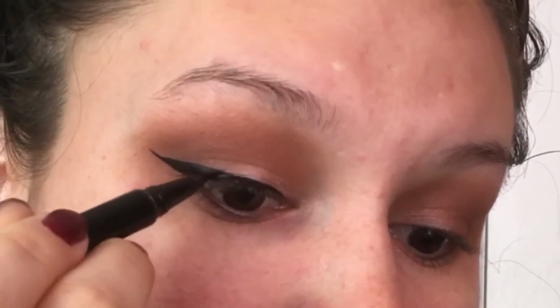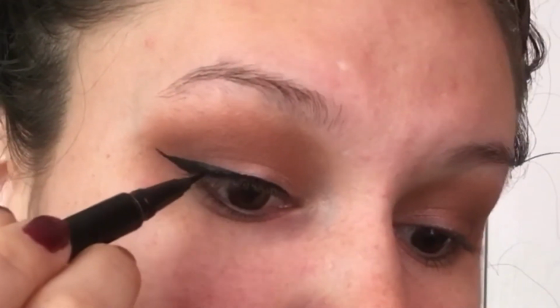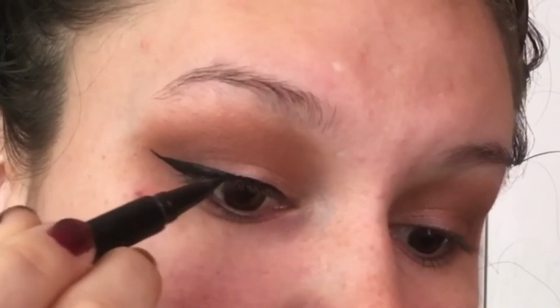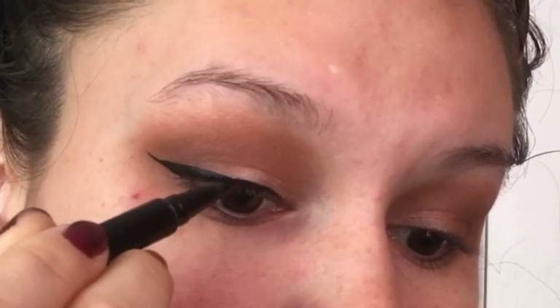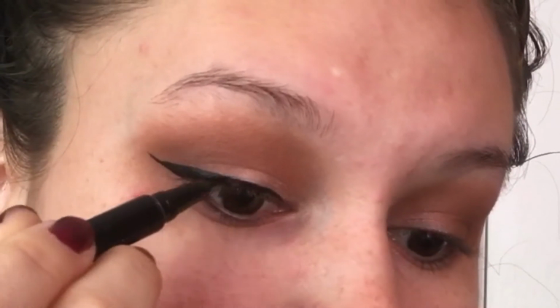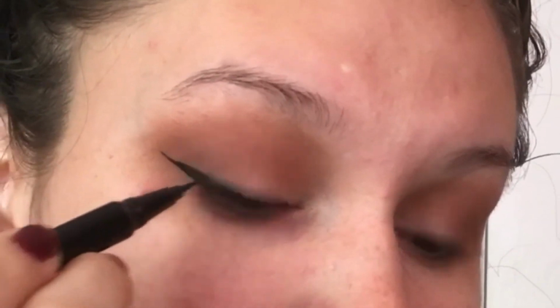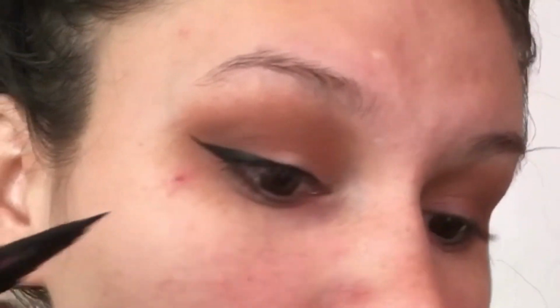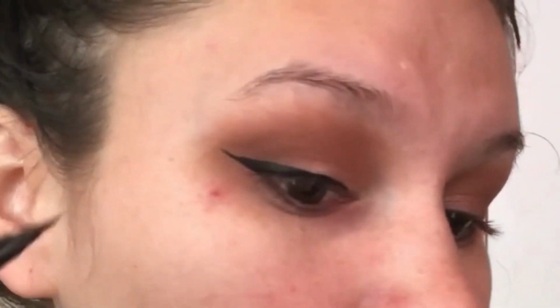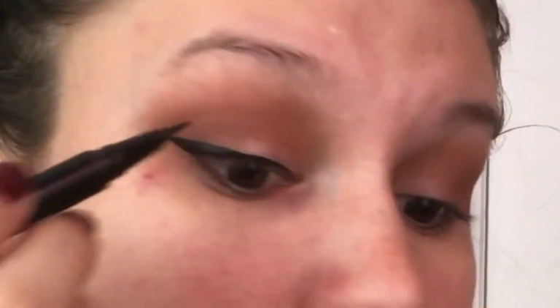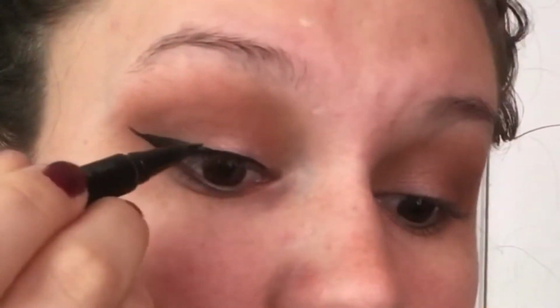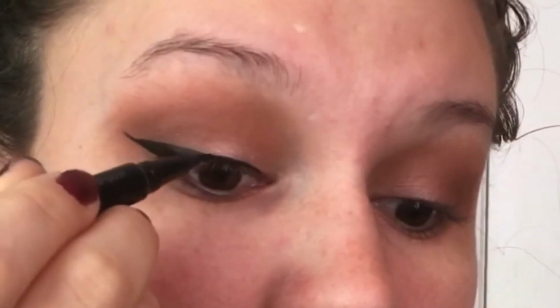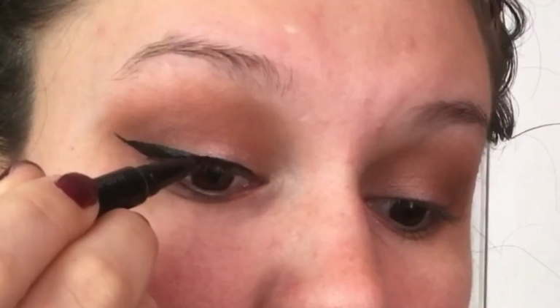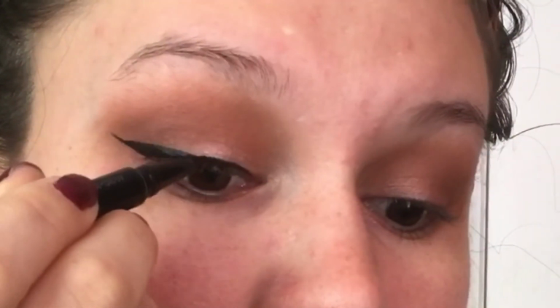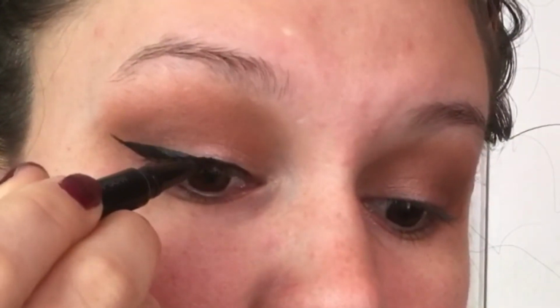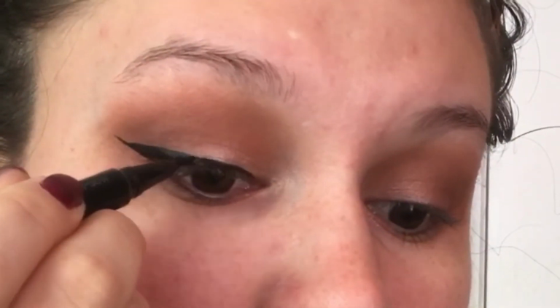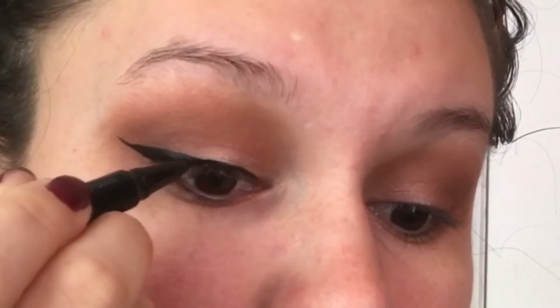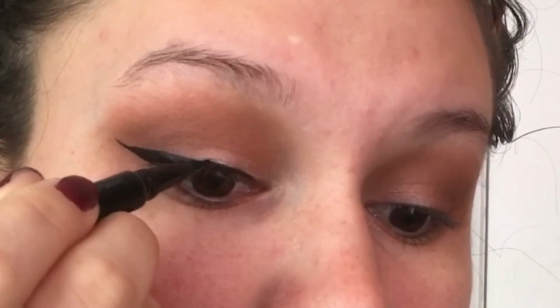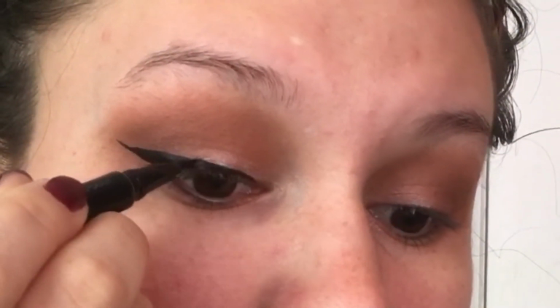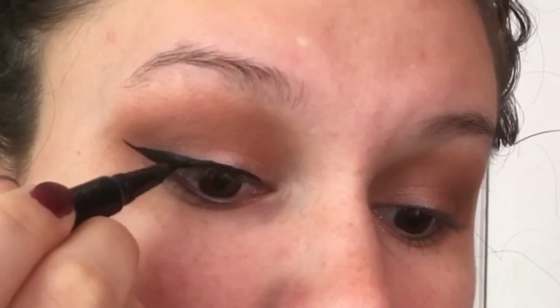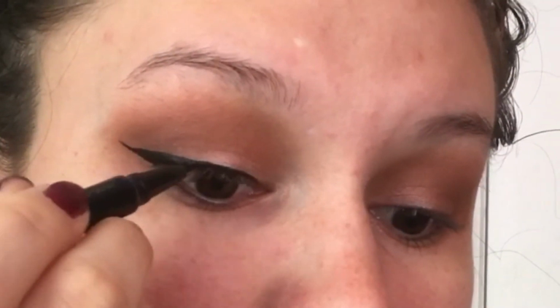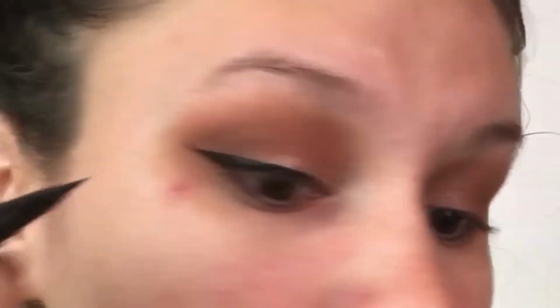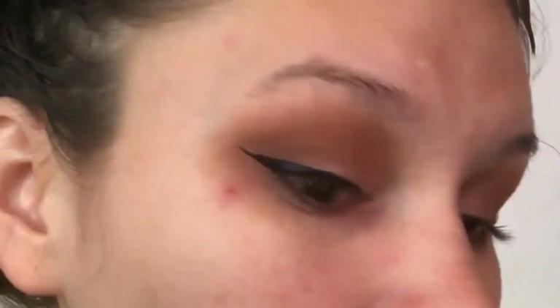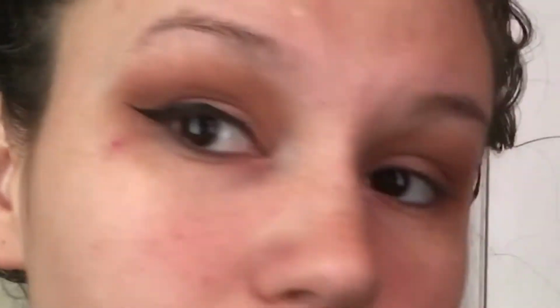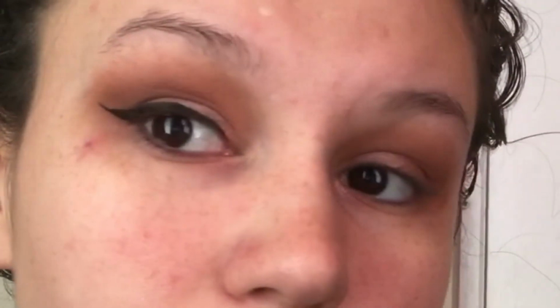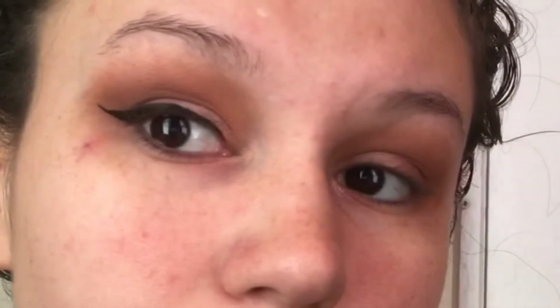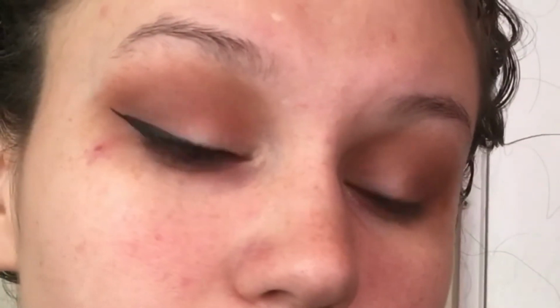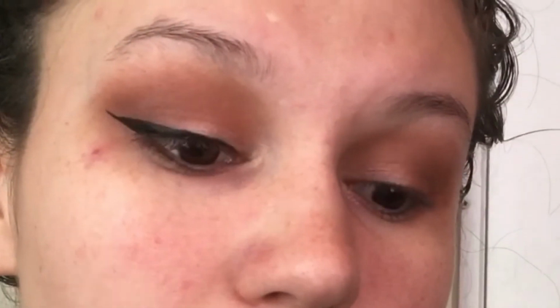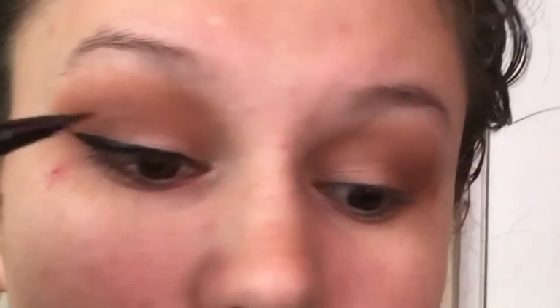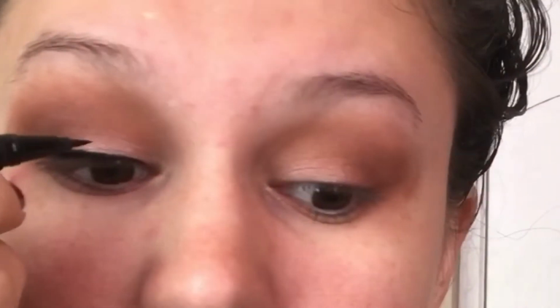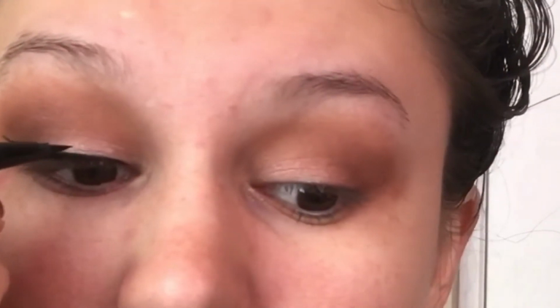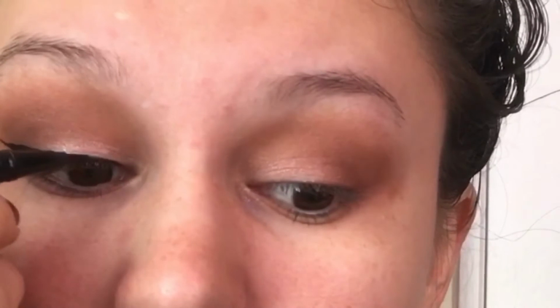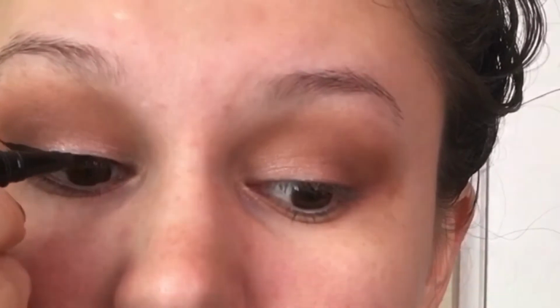If you are just starting out with wing liner I would definitely recommend felt tip. It is definitely the easiest to work with.